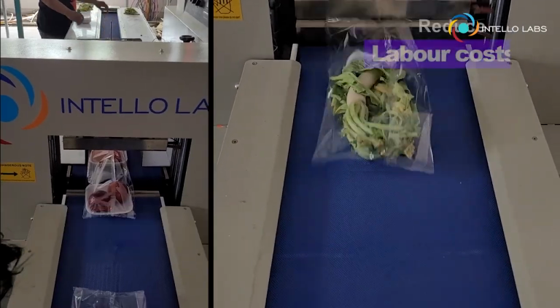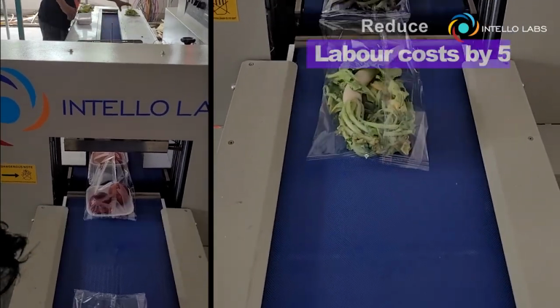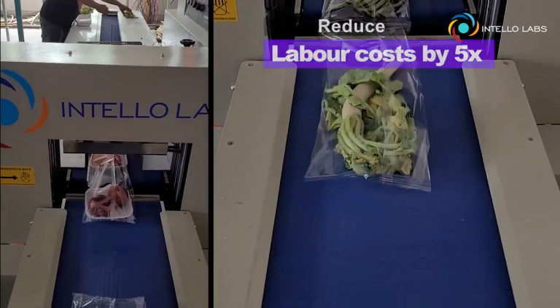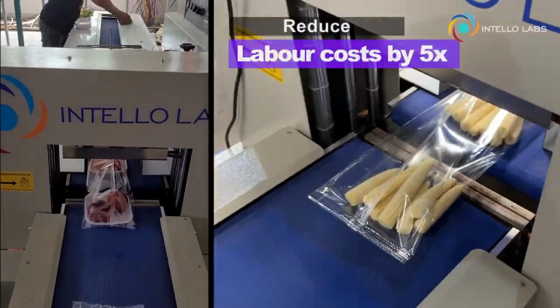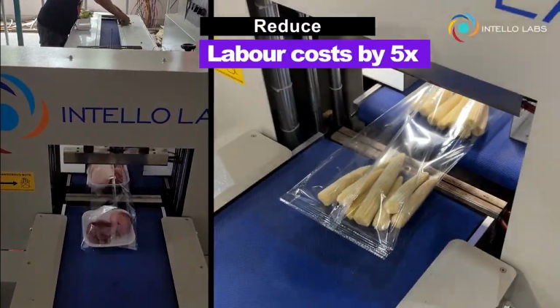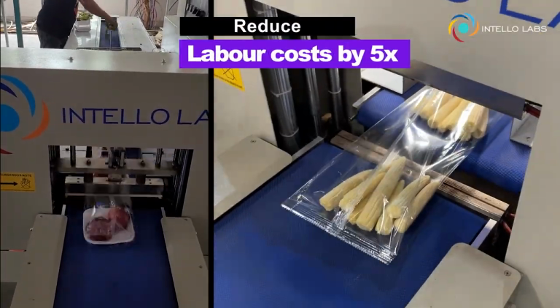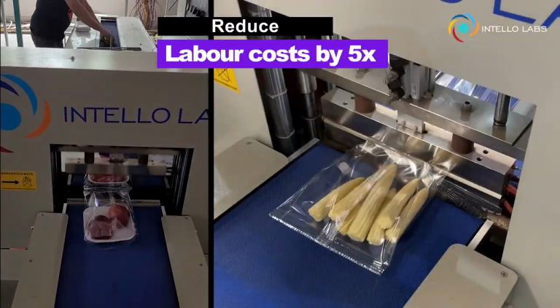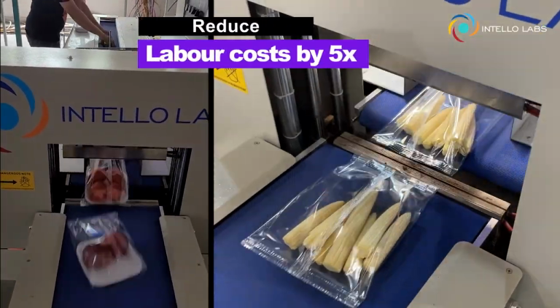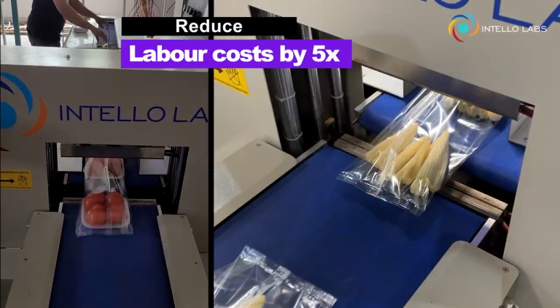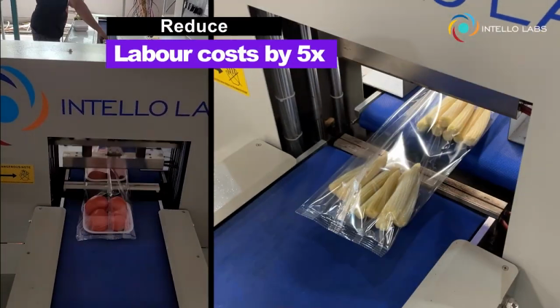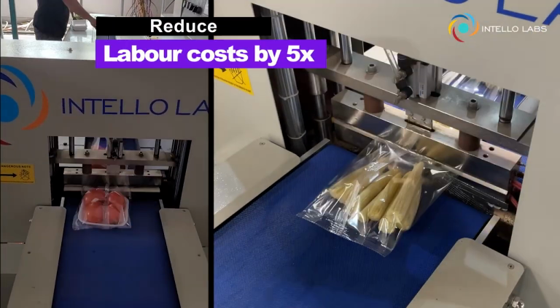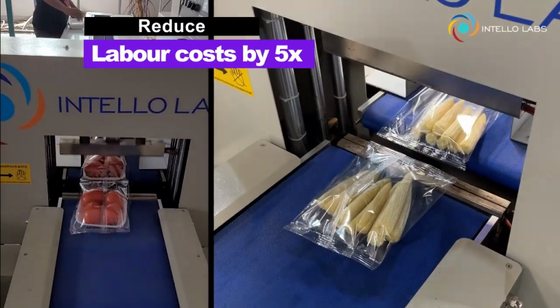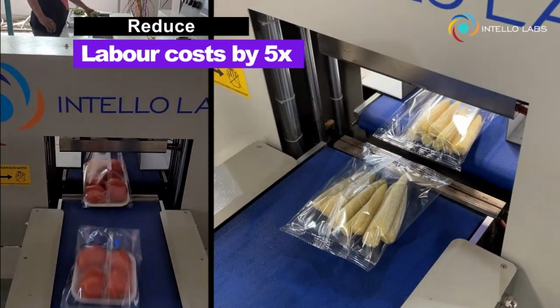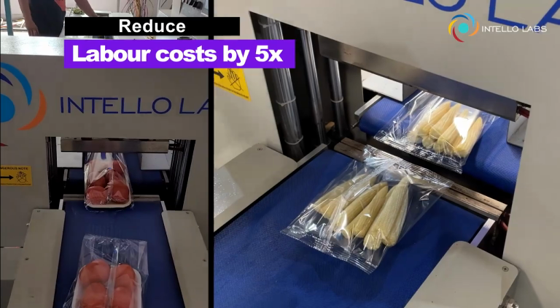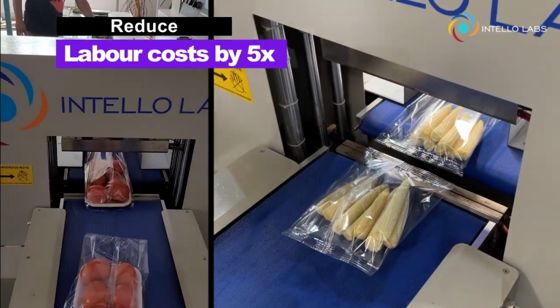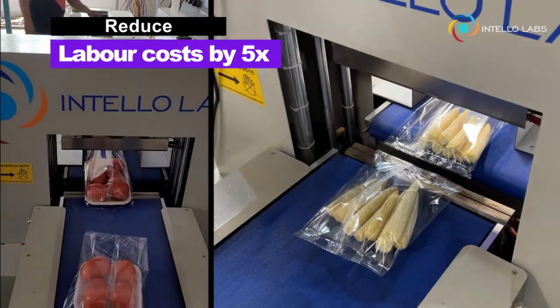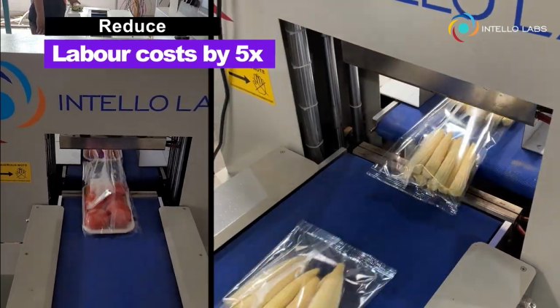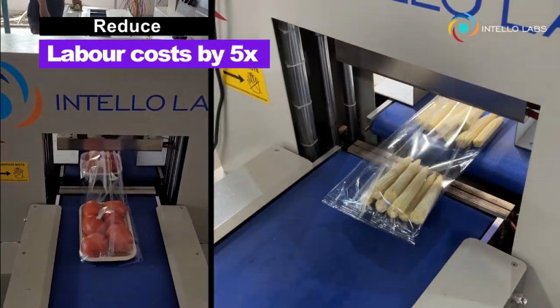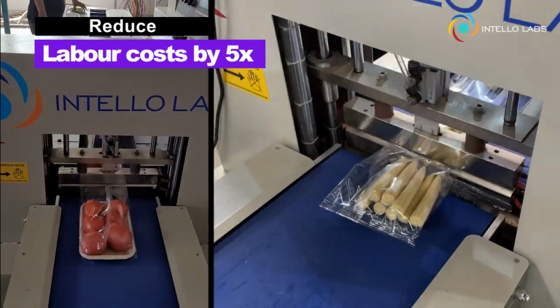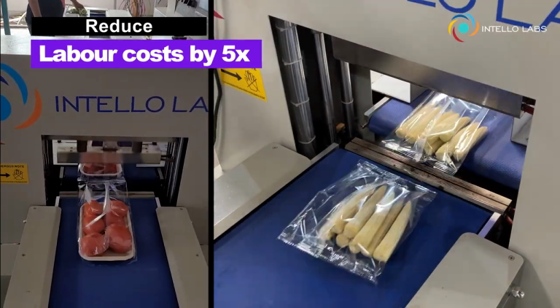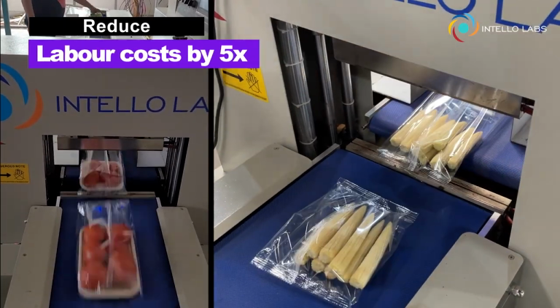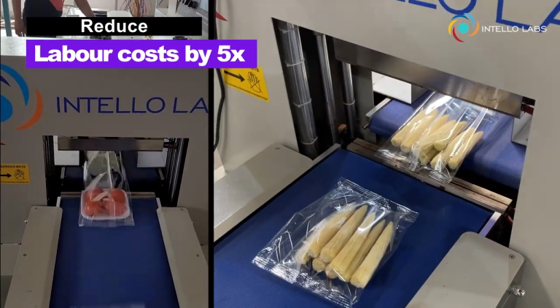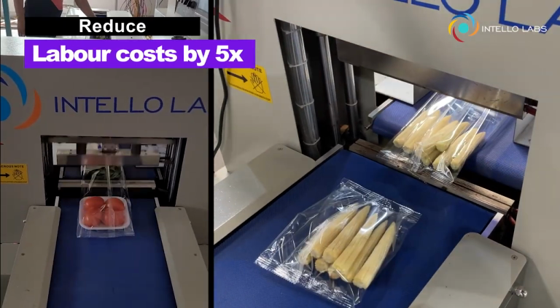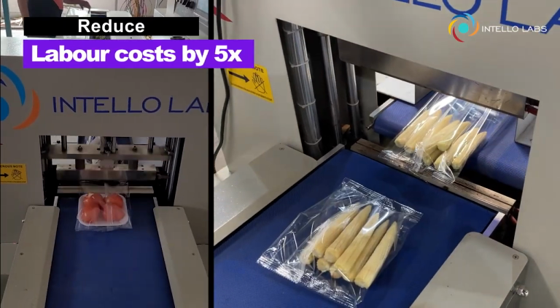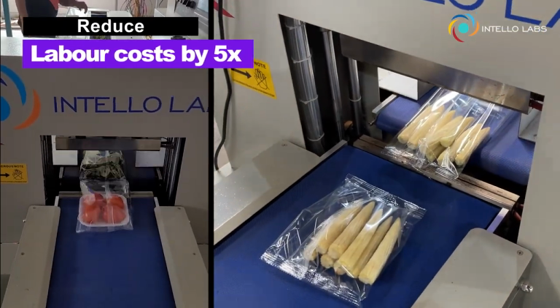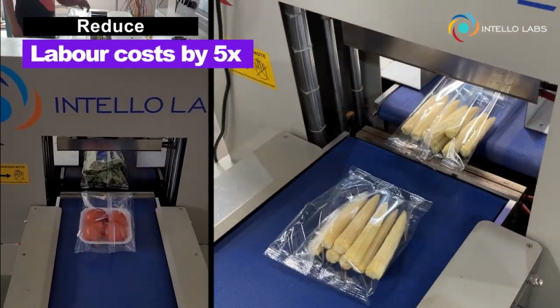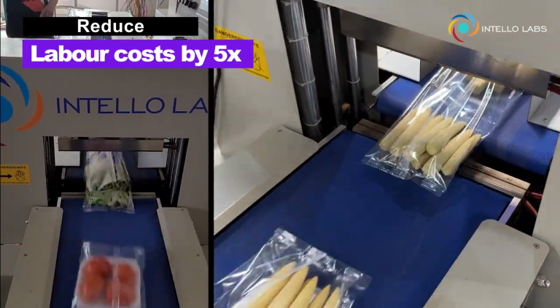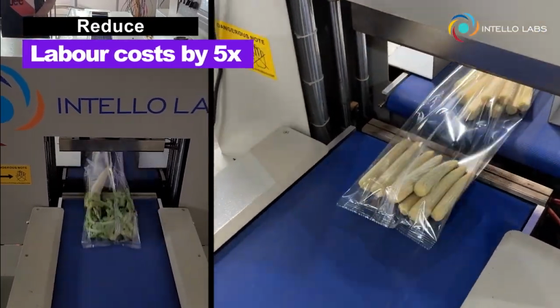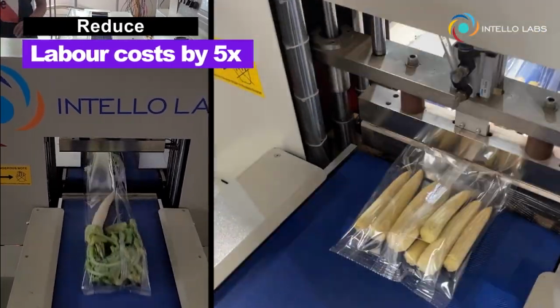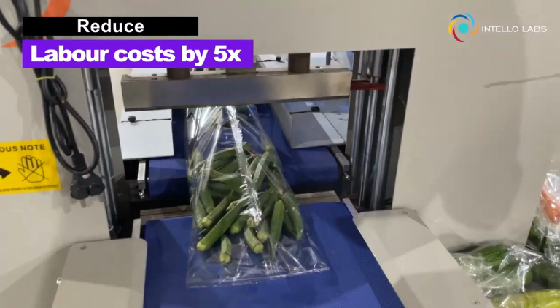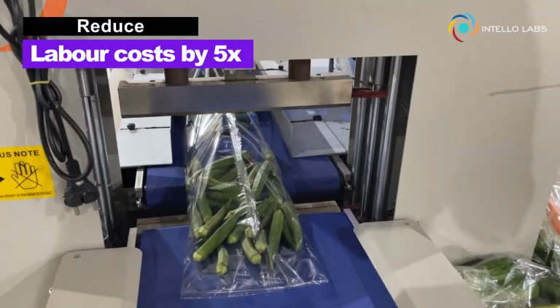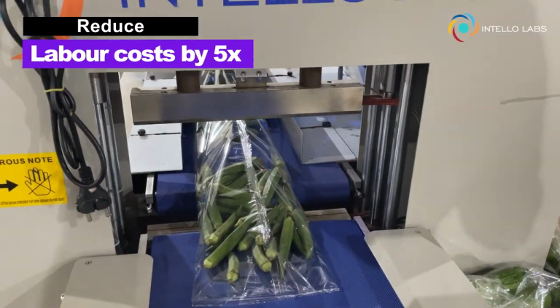Operate seamlessly with minimal labor training and reduce labor dependence and costs by 5 times.